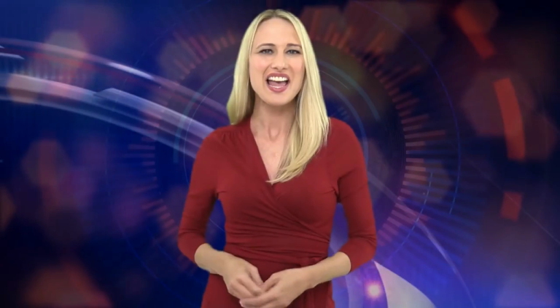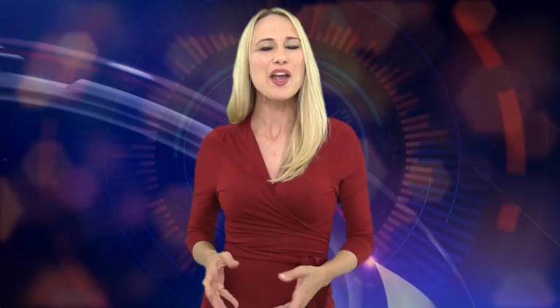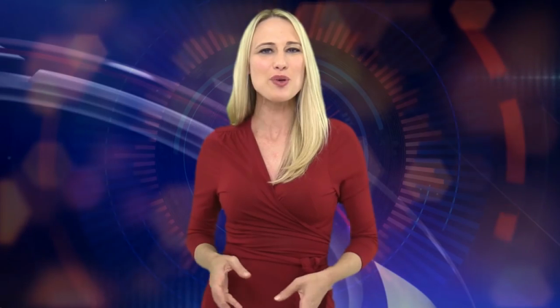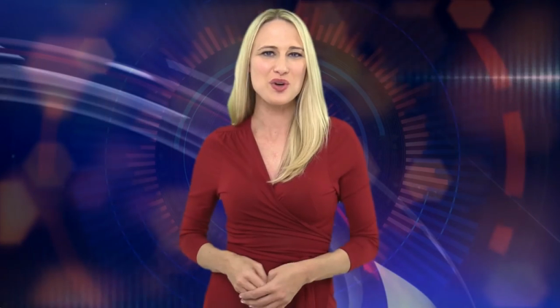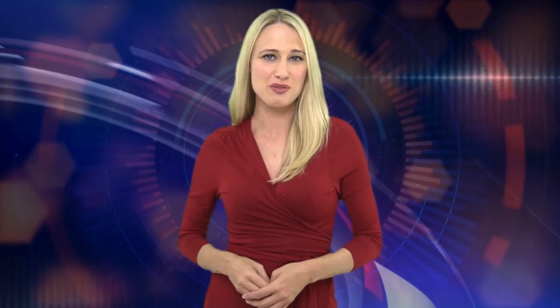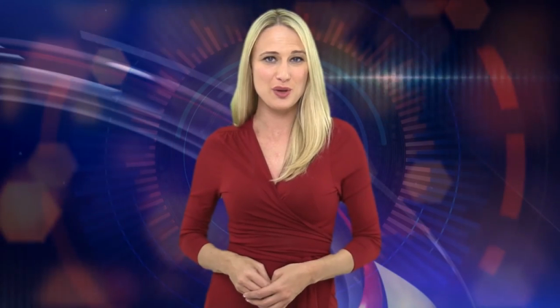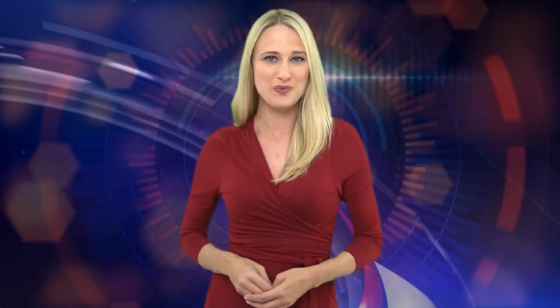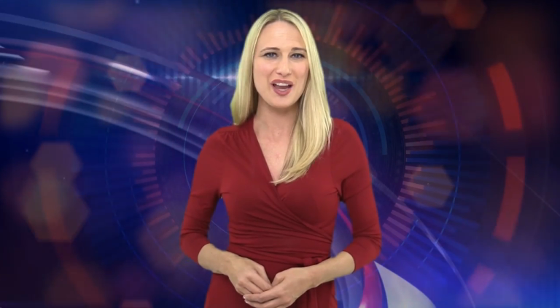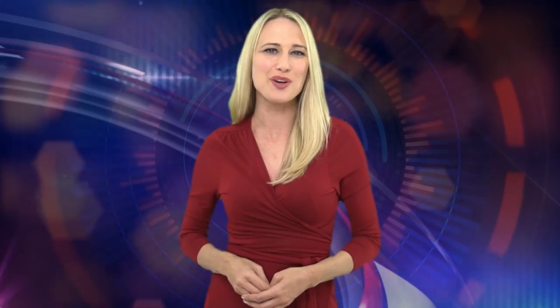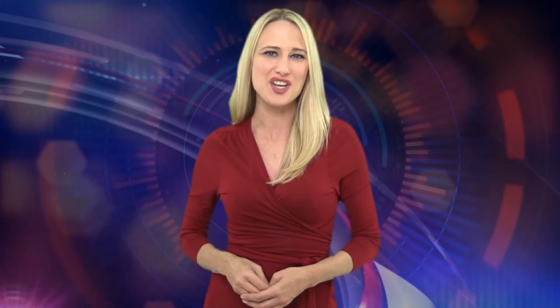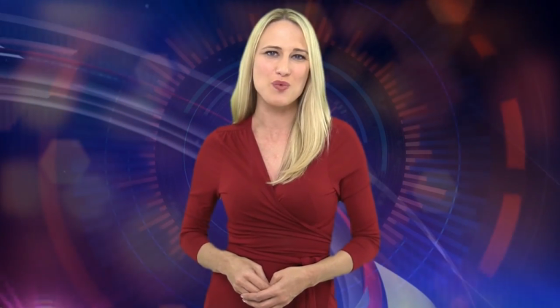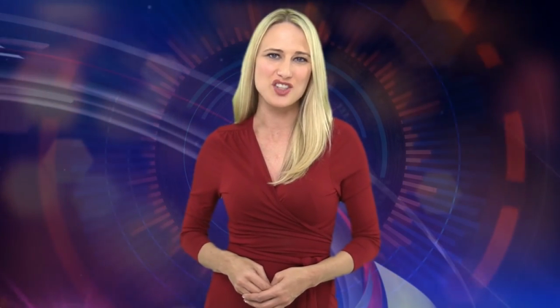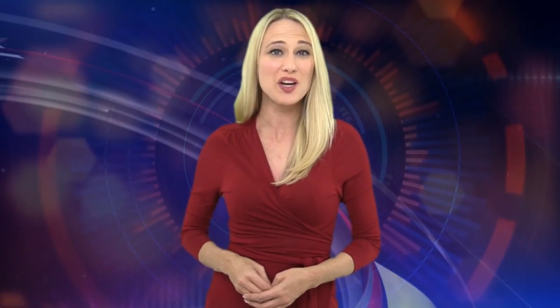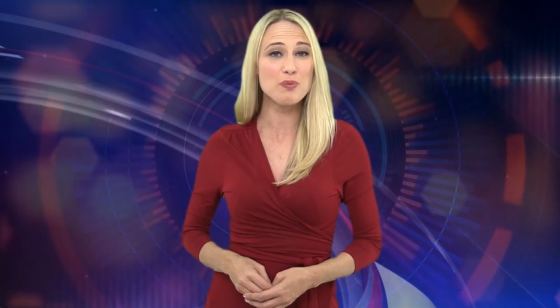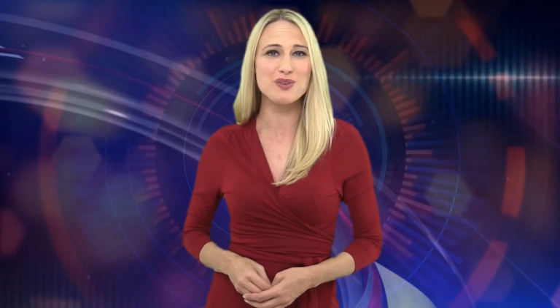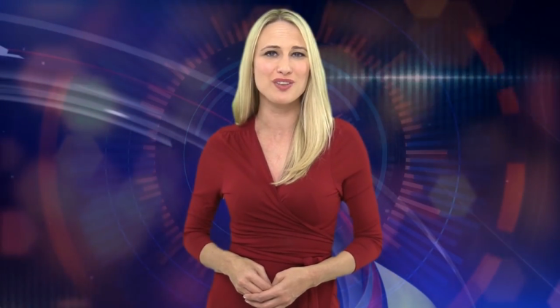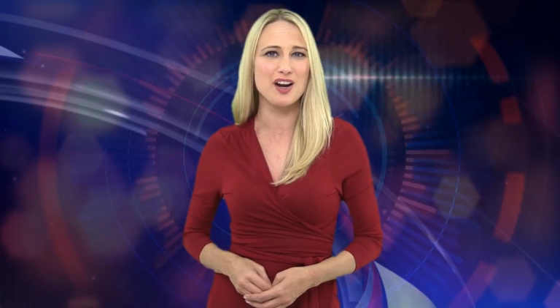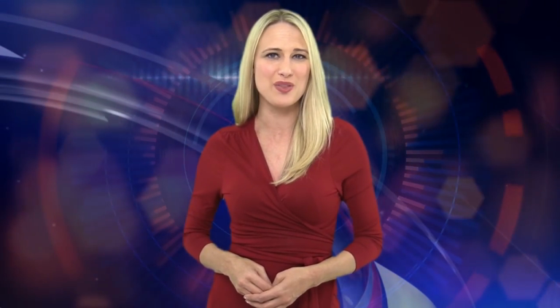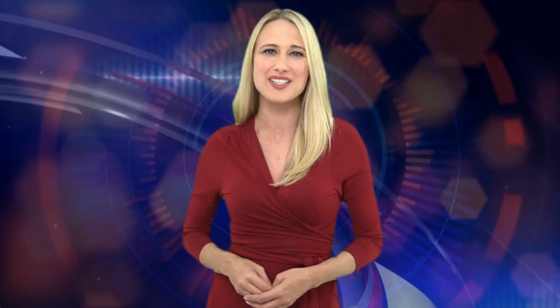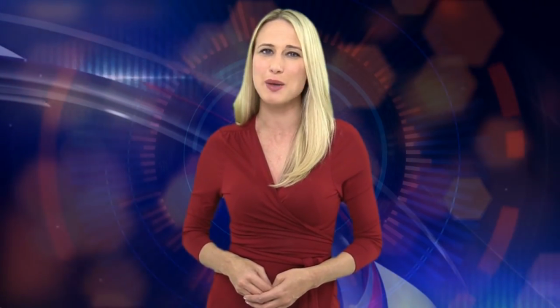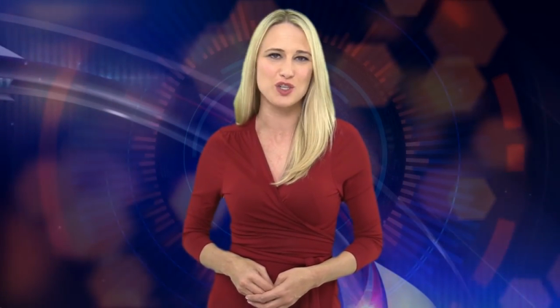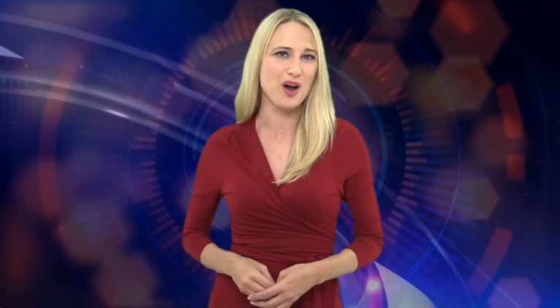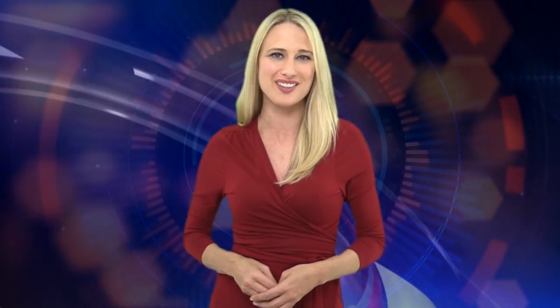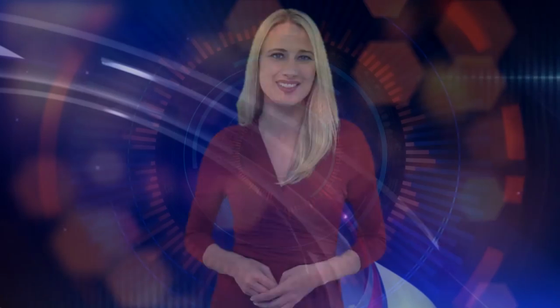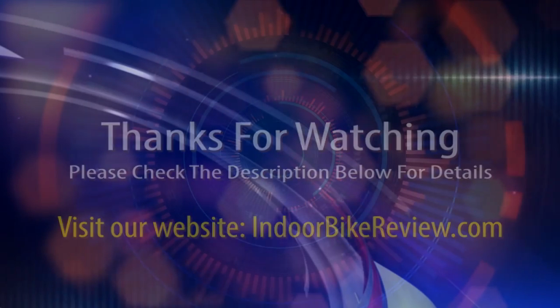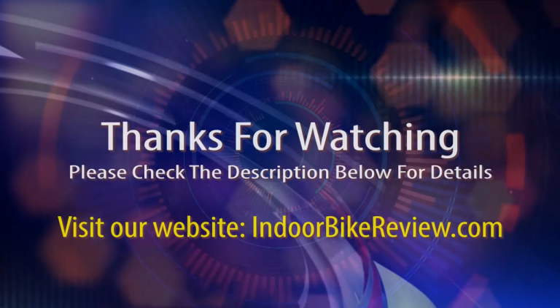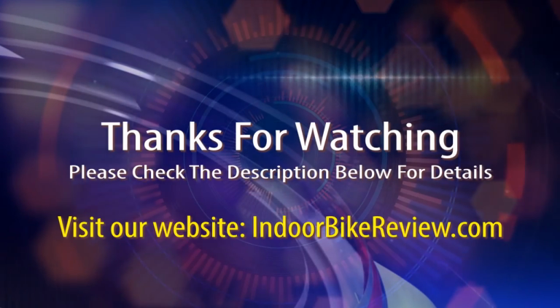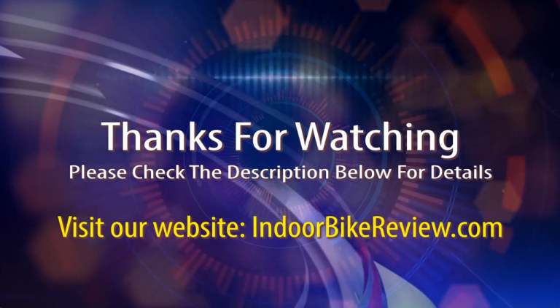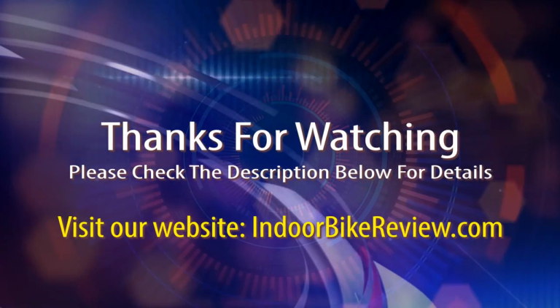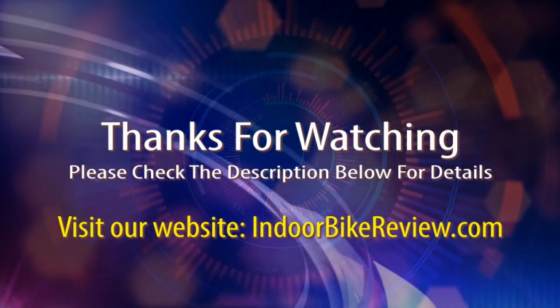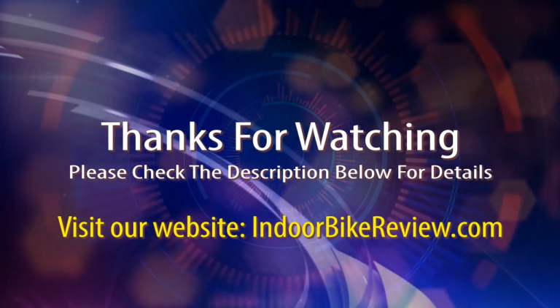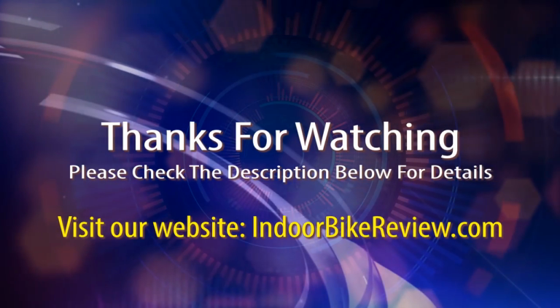I hope you enjoyed the review. I appreciate you watching and hope that you learned a lot about this exceptional product.